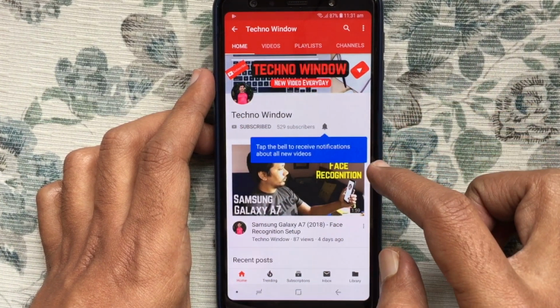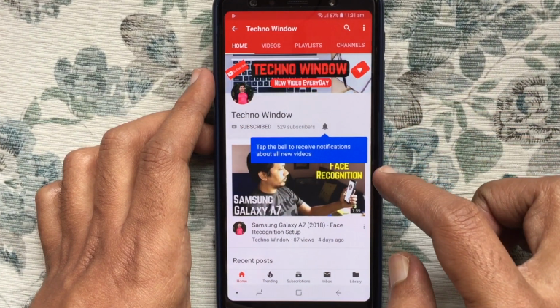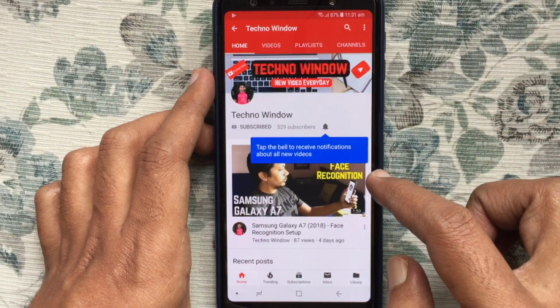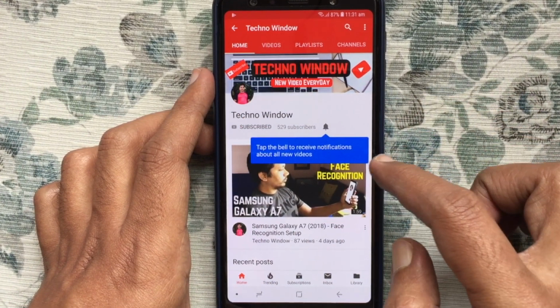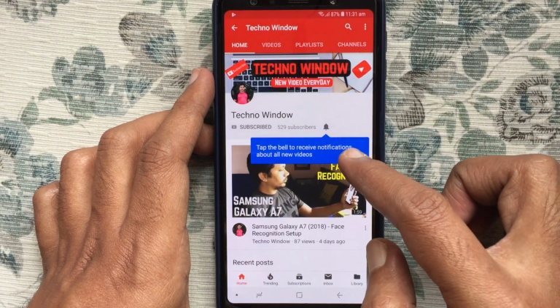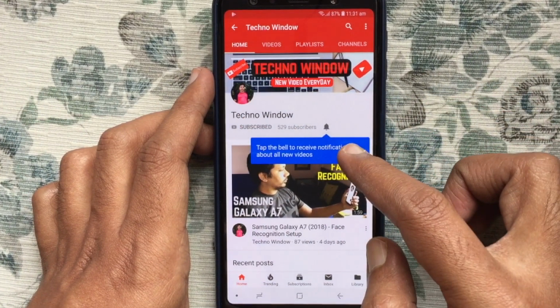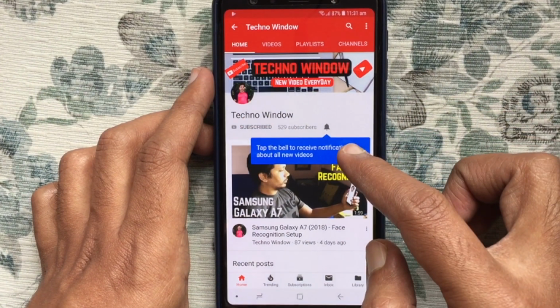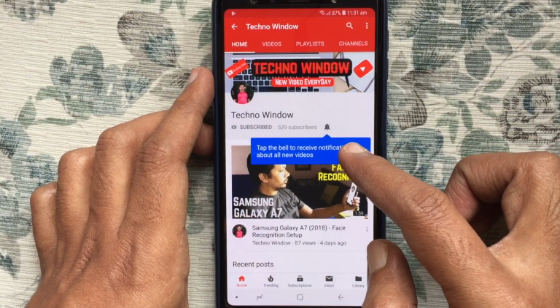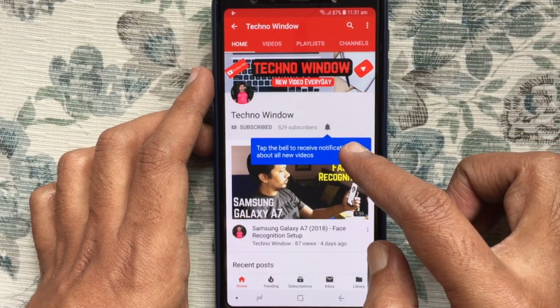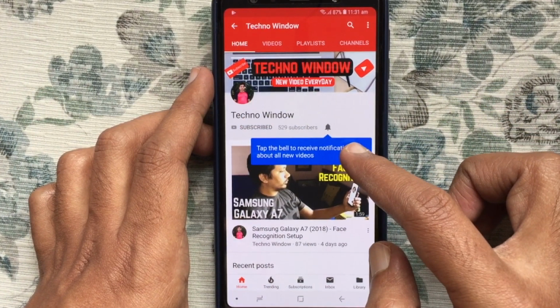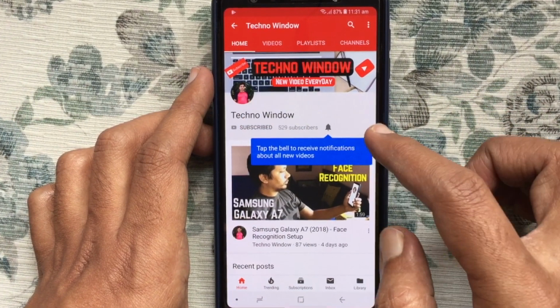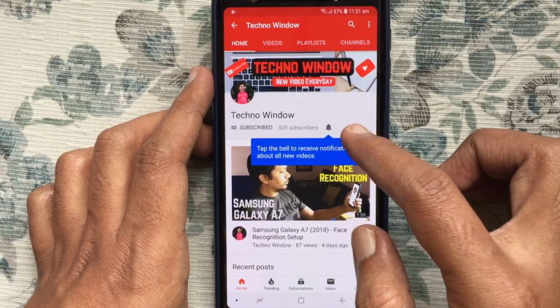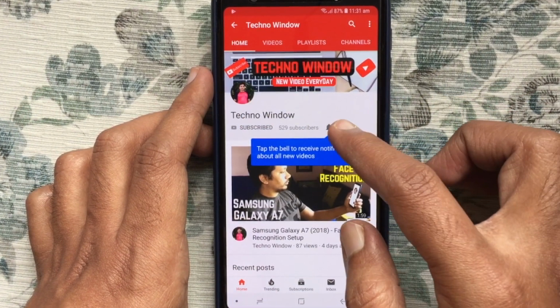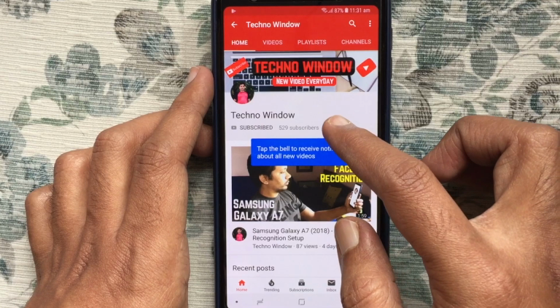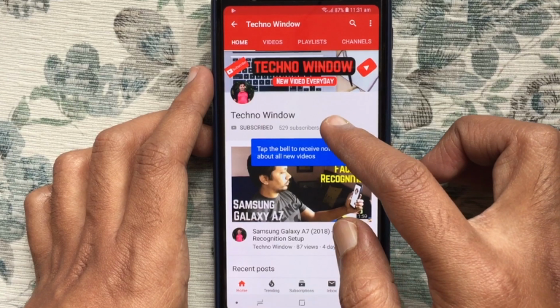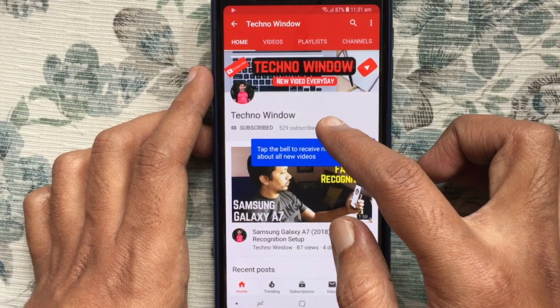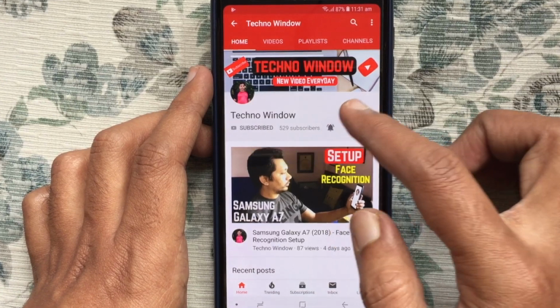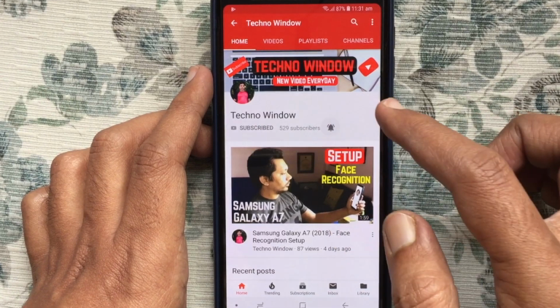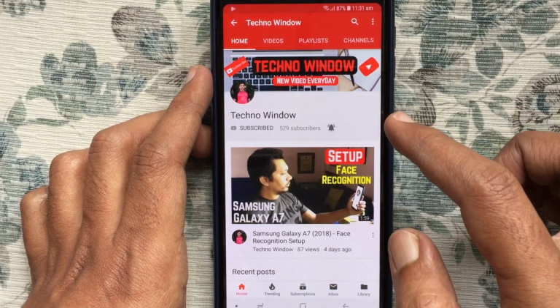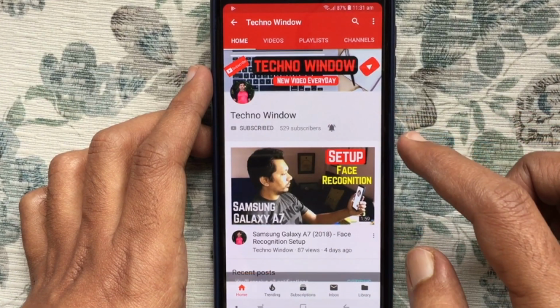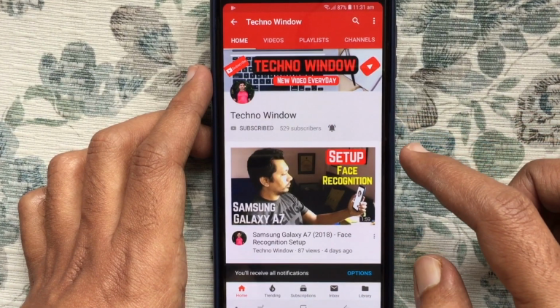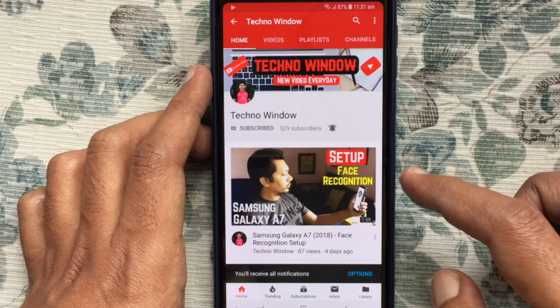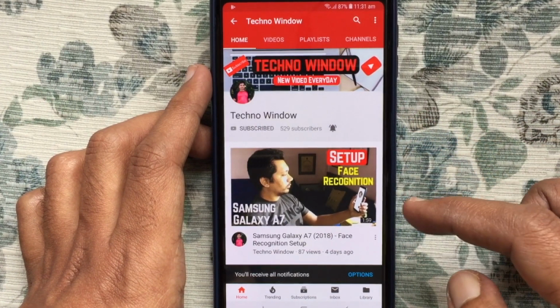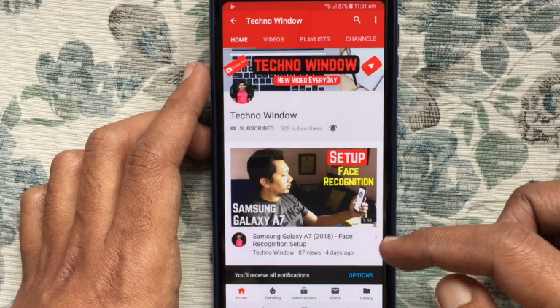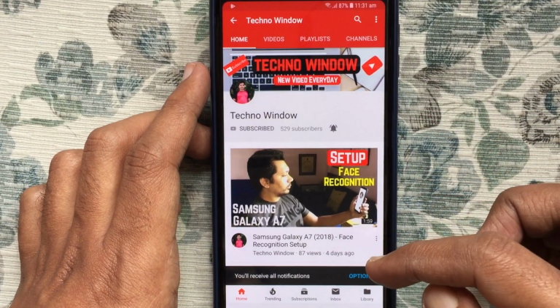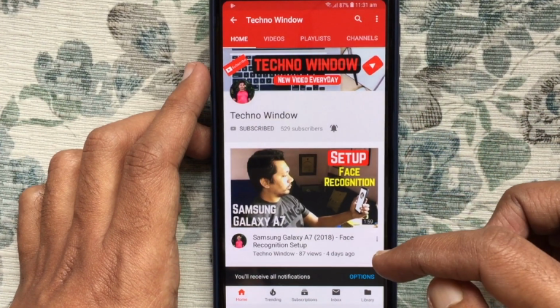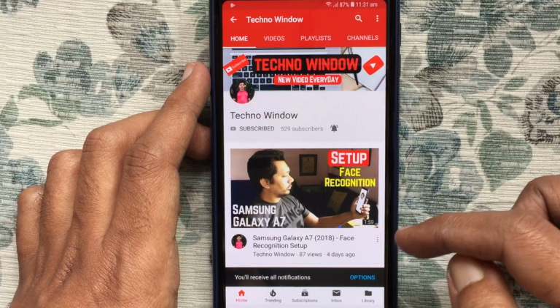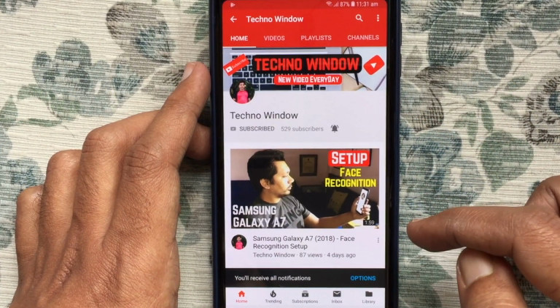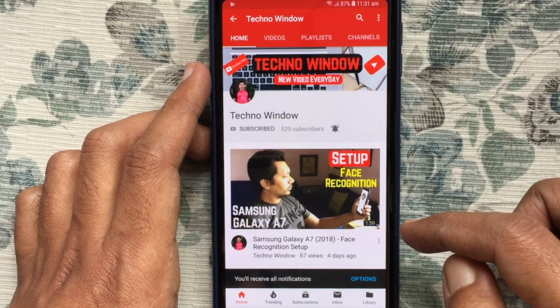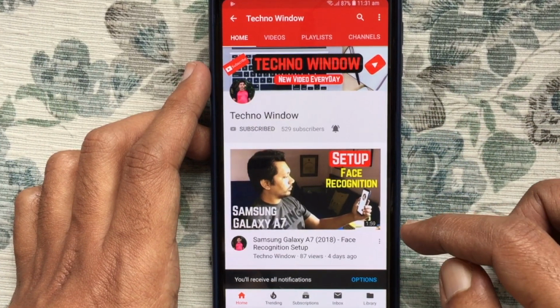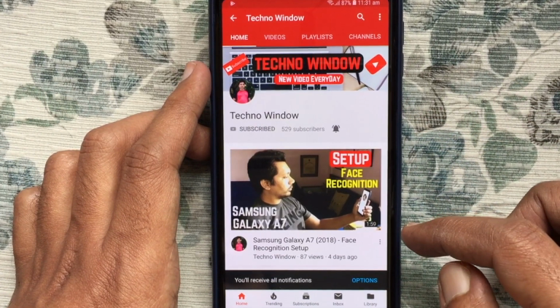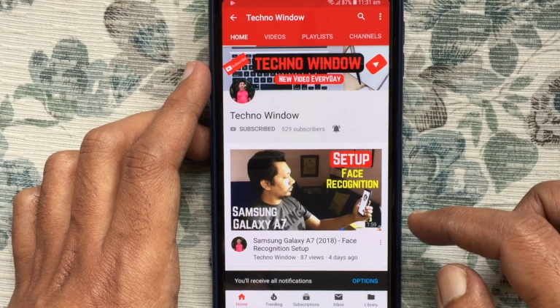Please subscribe to my channel by tapping on the red Subscribe button, and also tap on the bell button to receive notifications about all new videos.